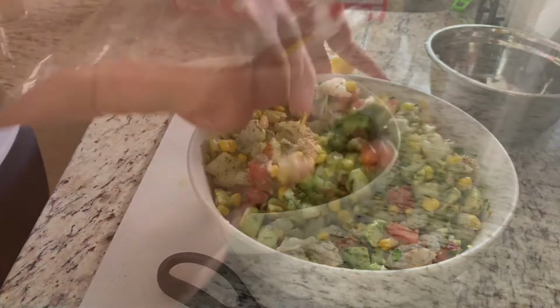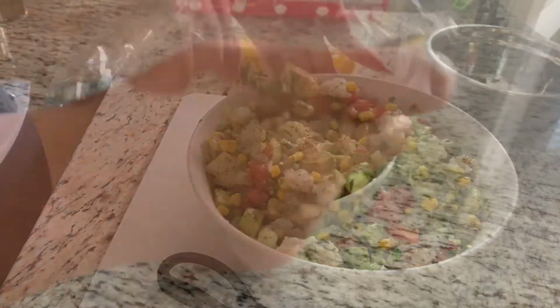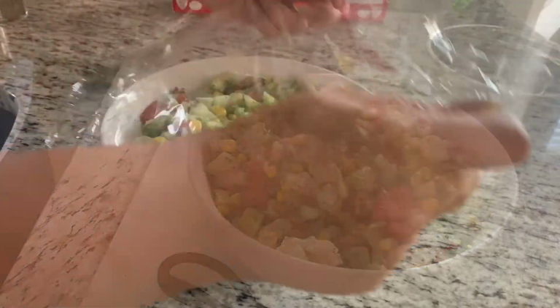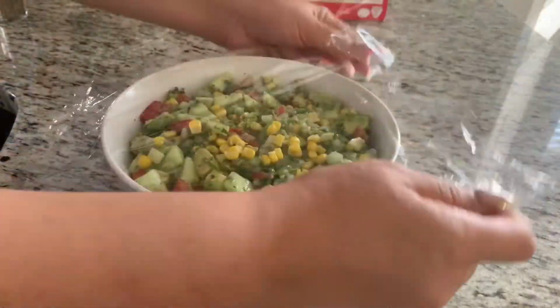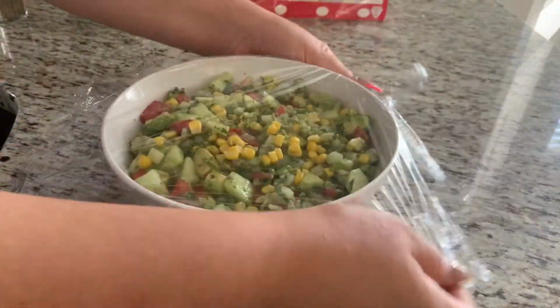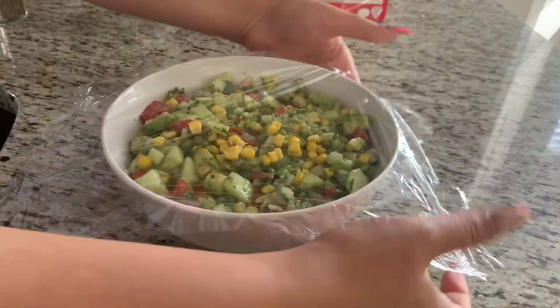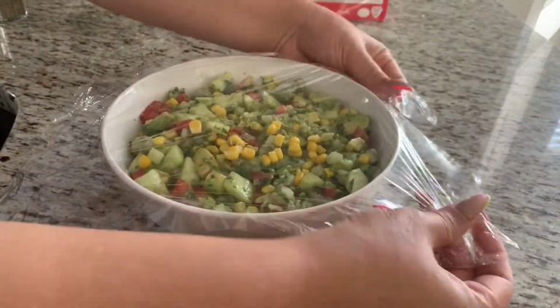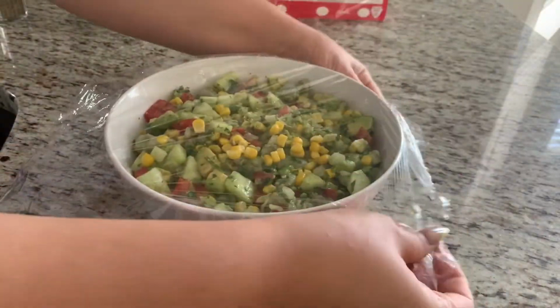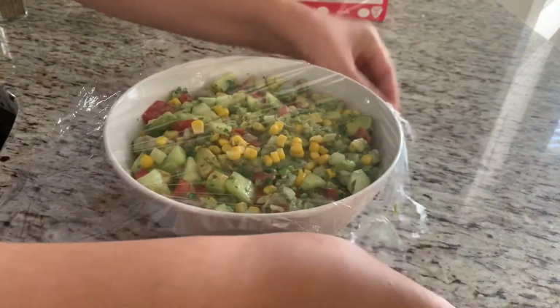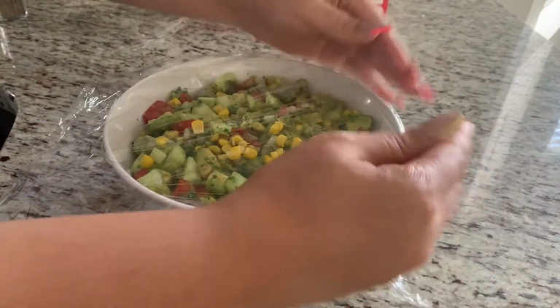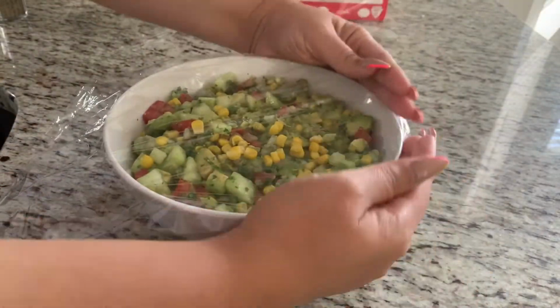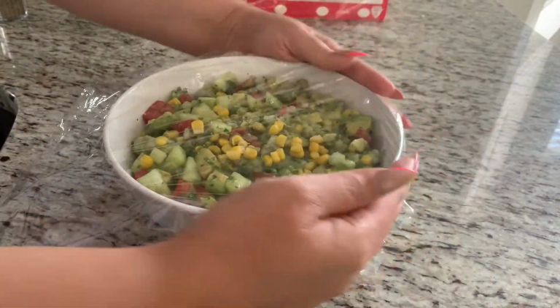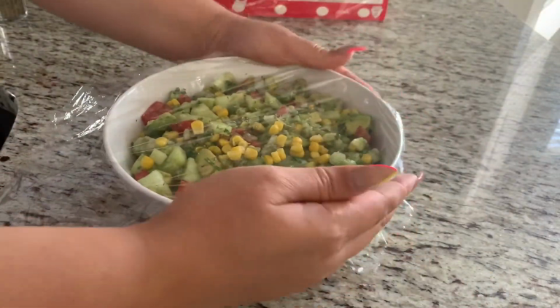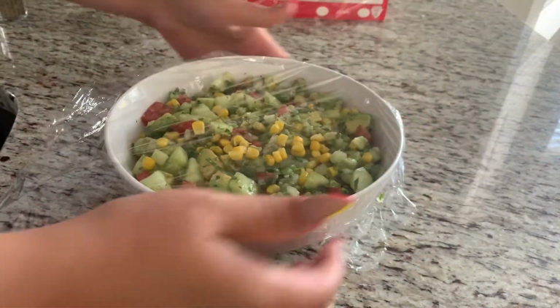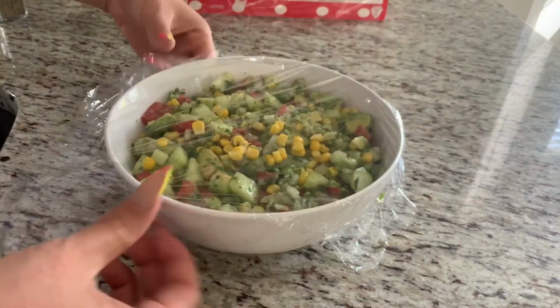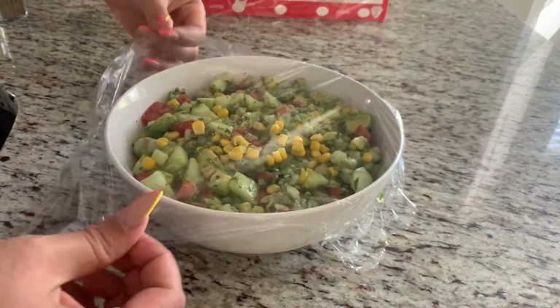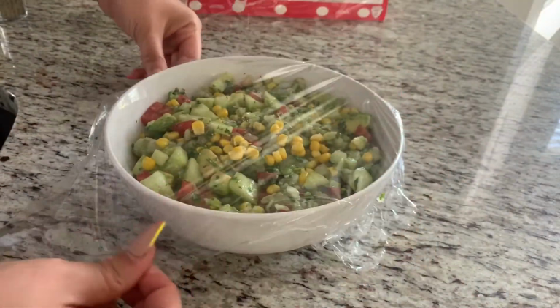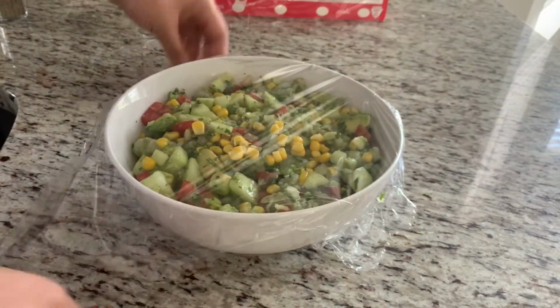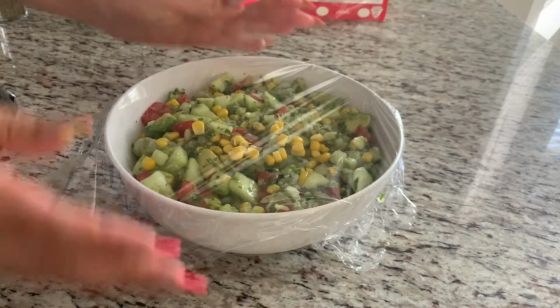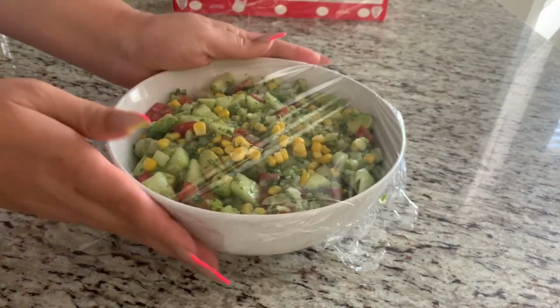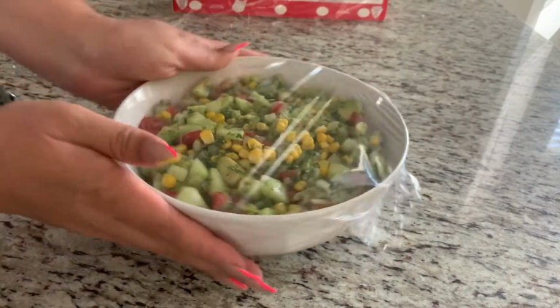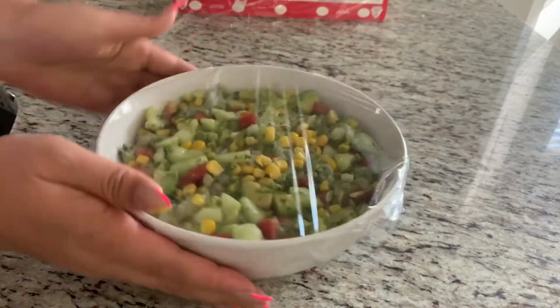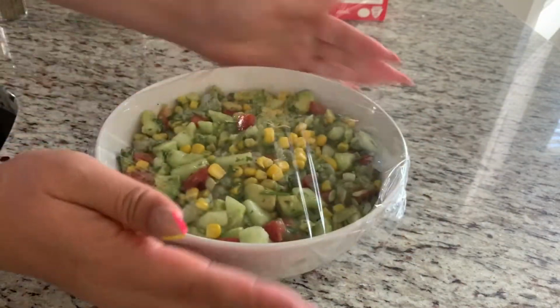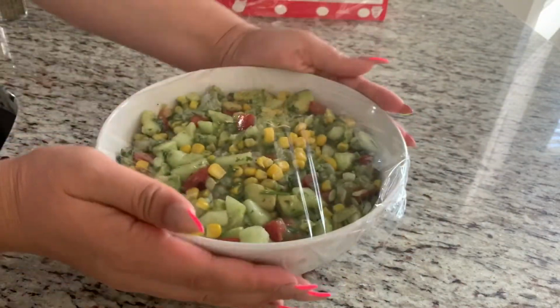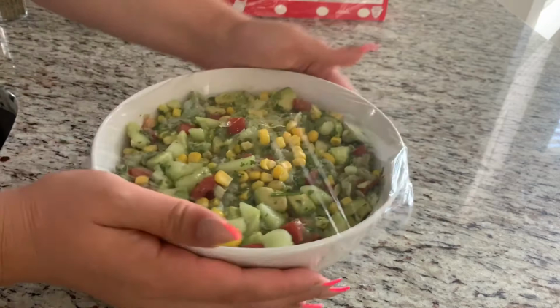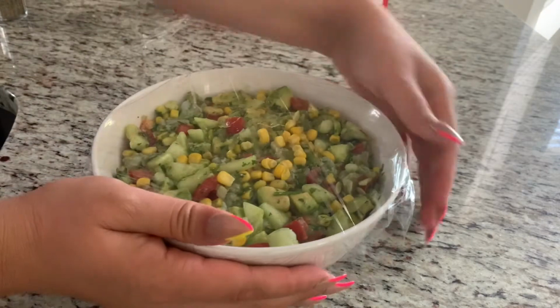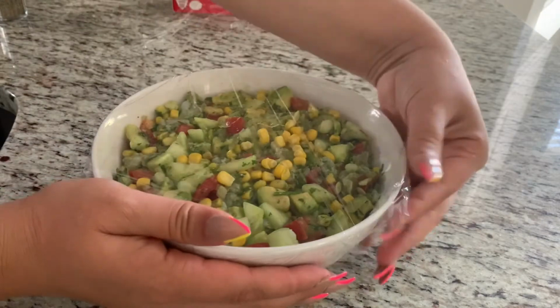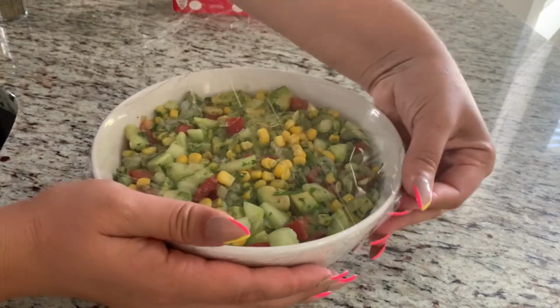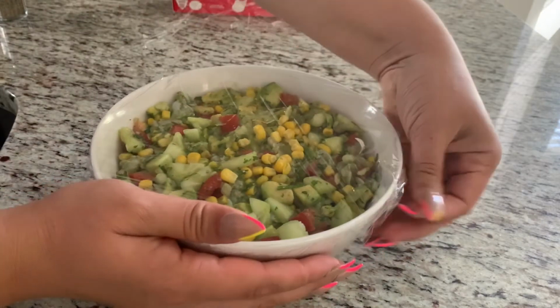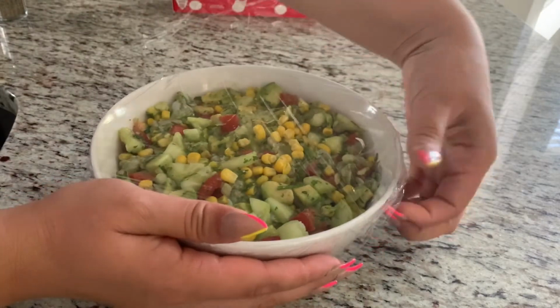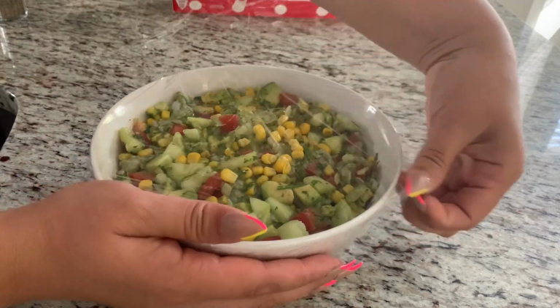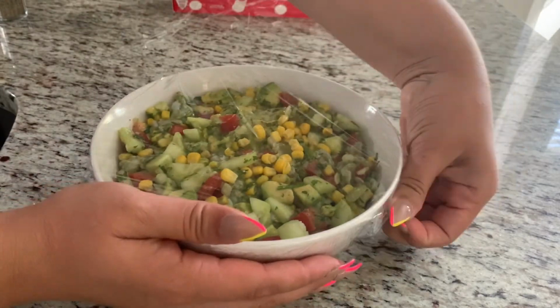Go ahead and put some plastic wrap on and let this sit in the fridge for about an hour.